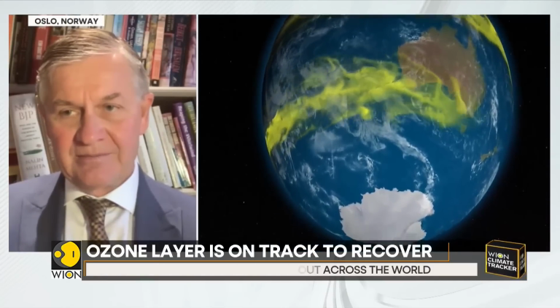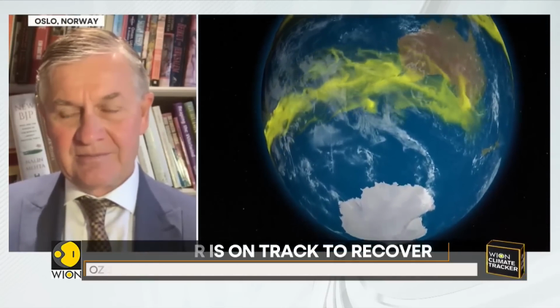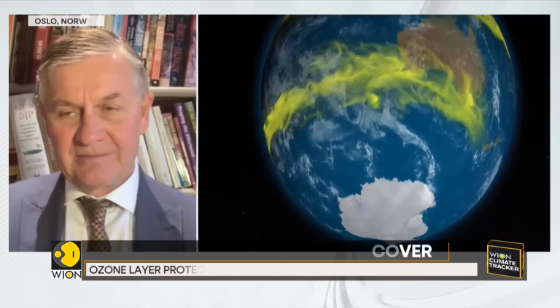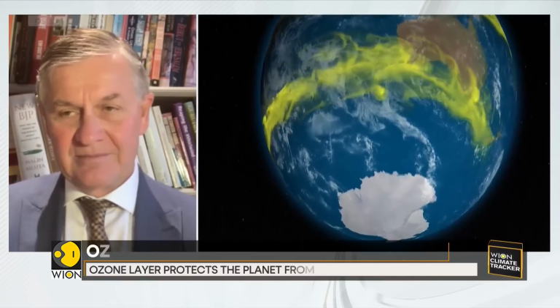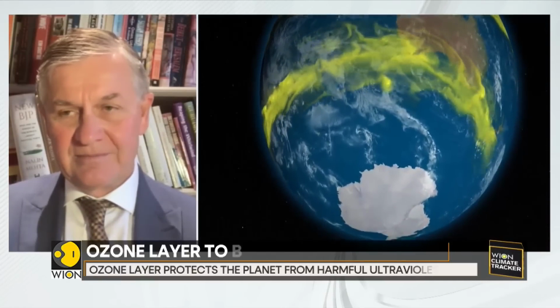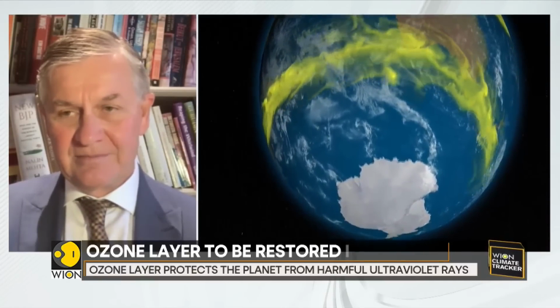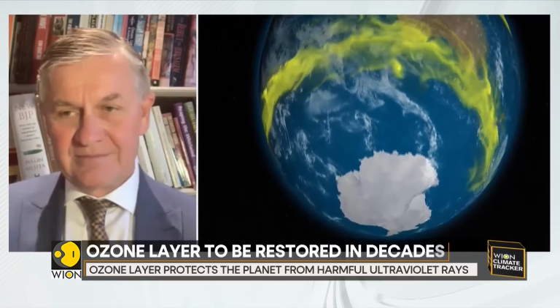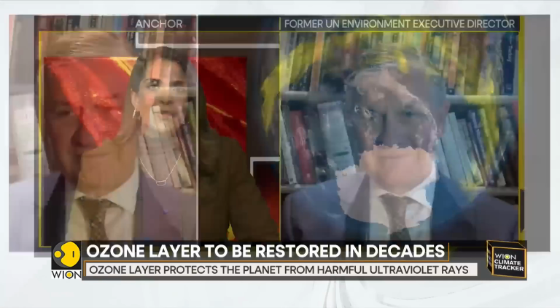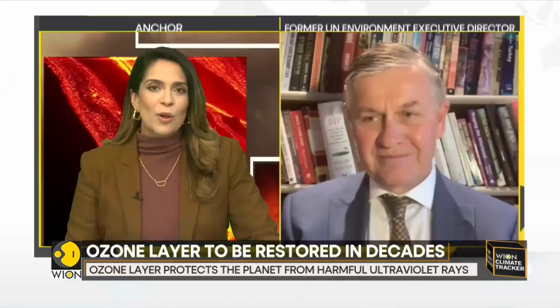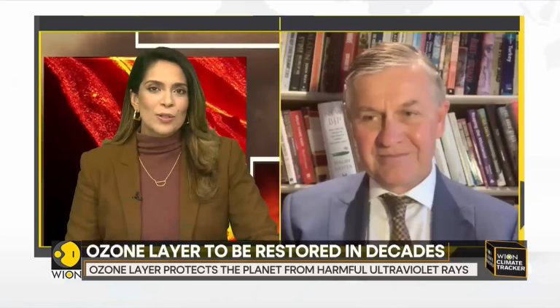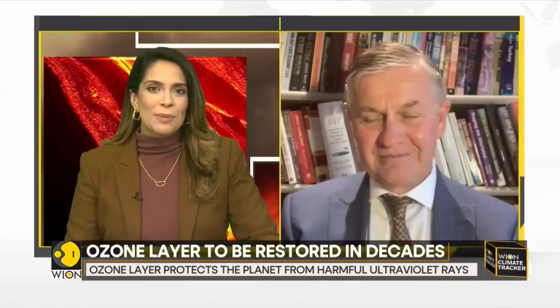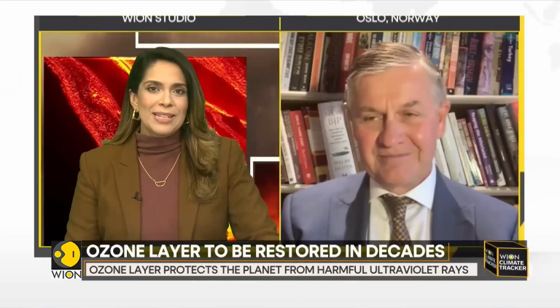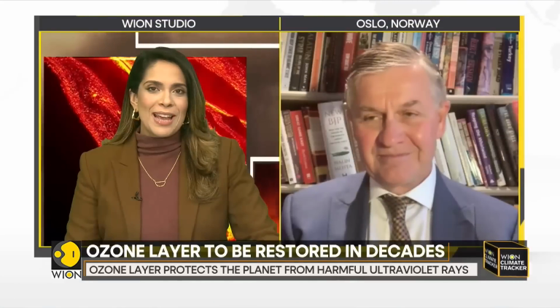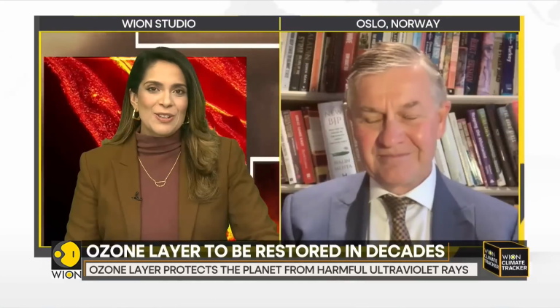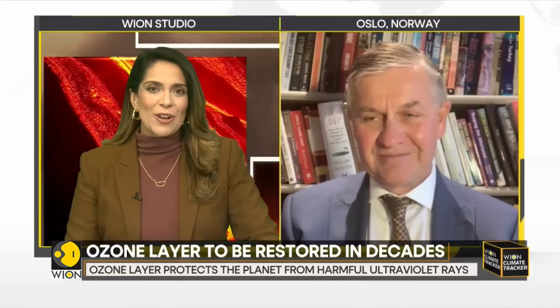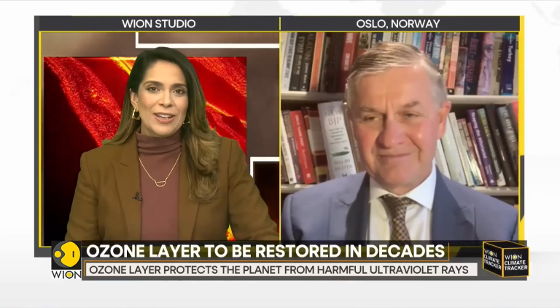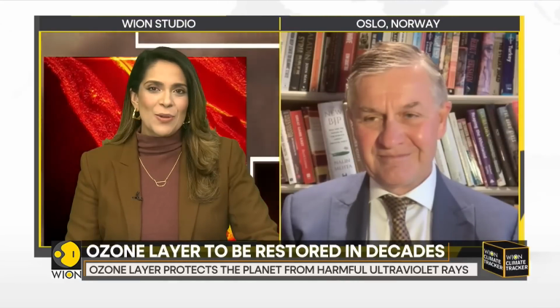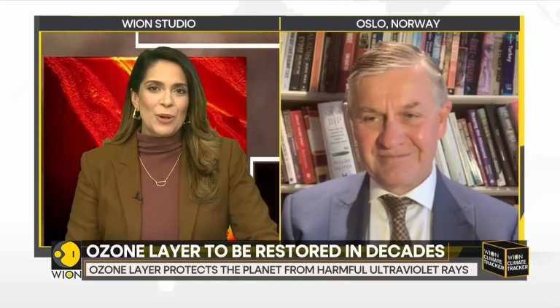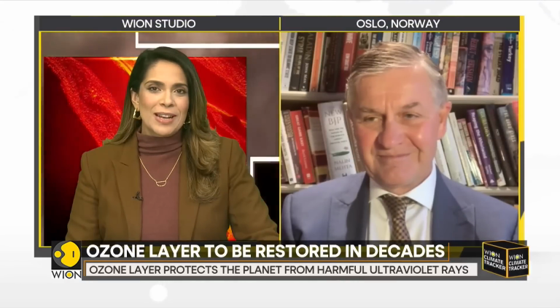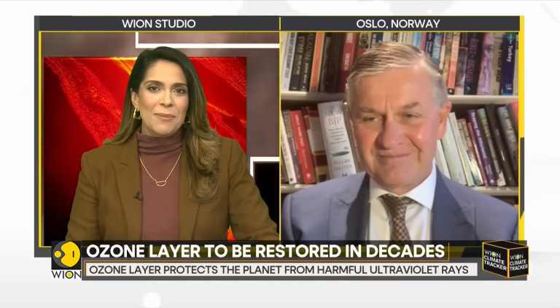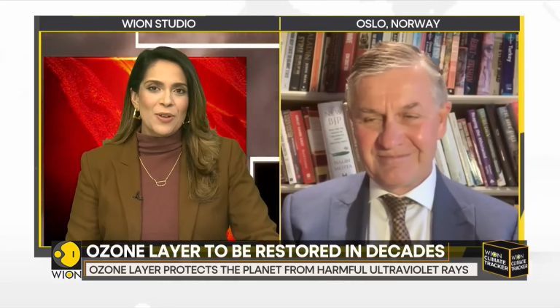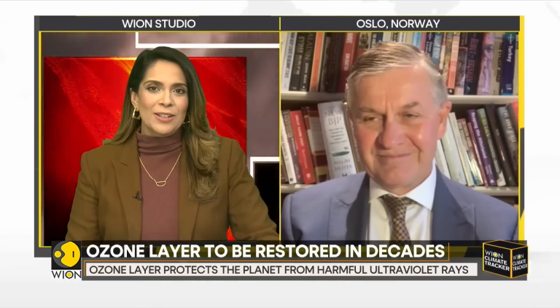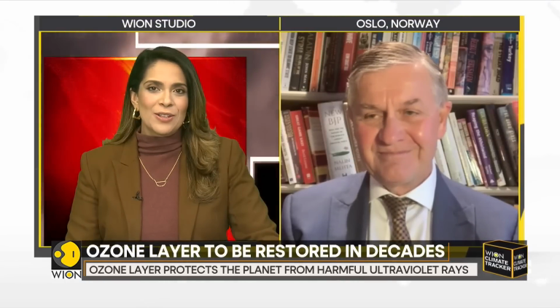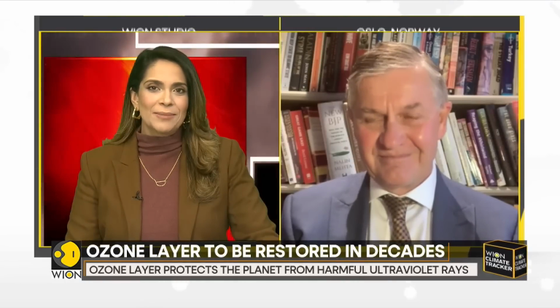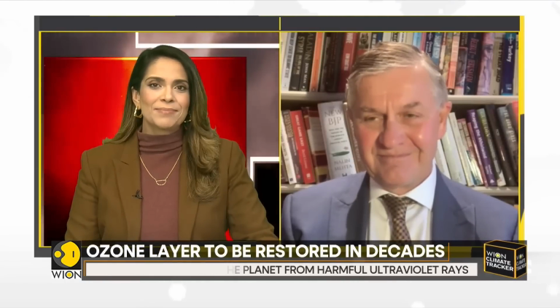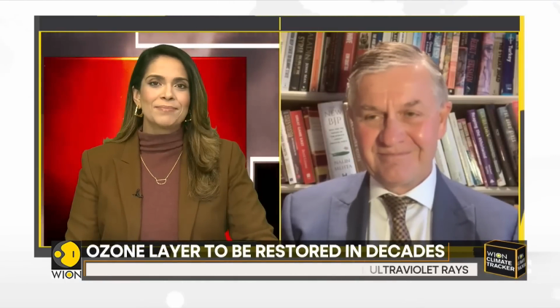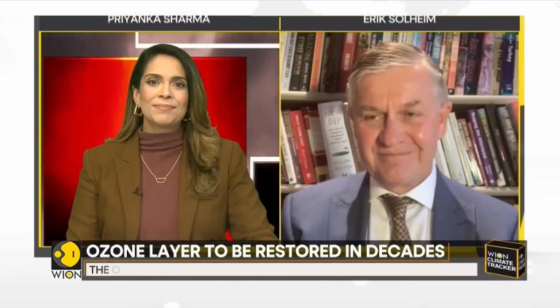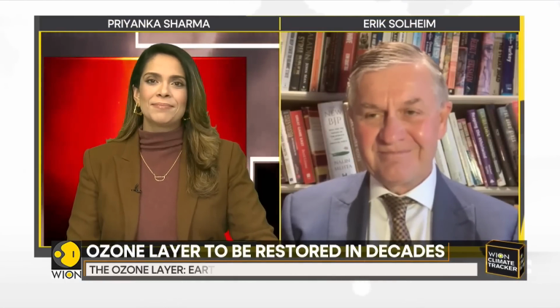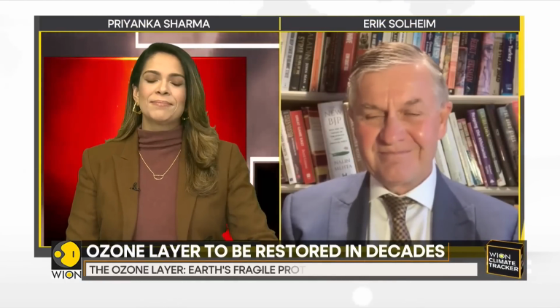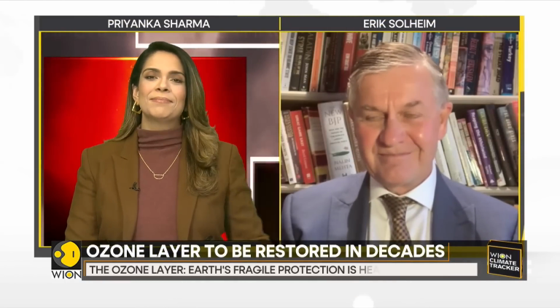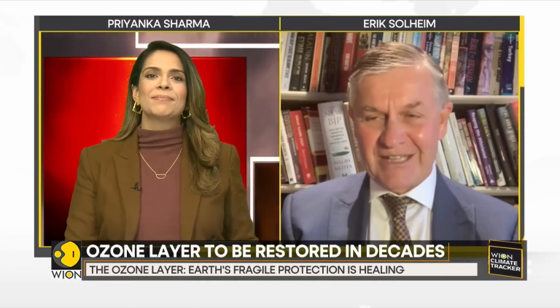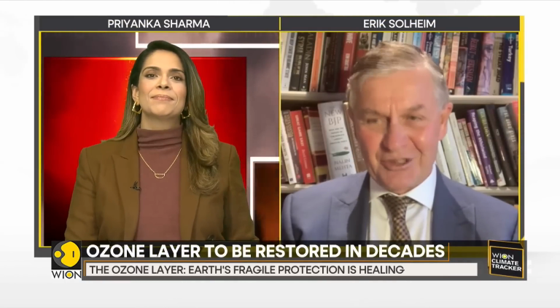Thanks, Erik, for all those updates and for joining us on Vion's Climate Tracker today. Thank you.